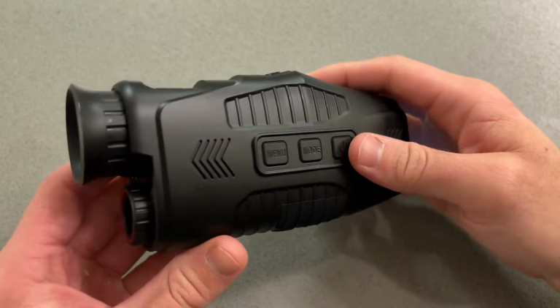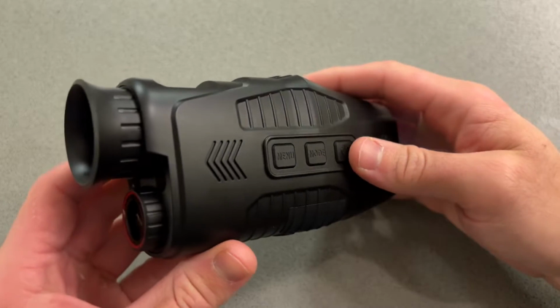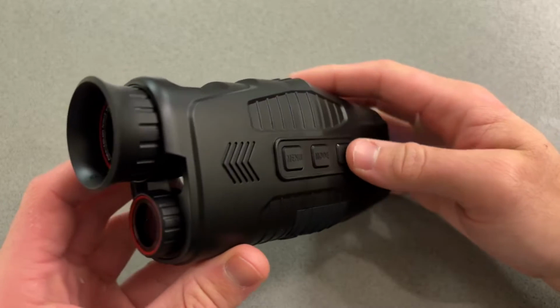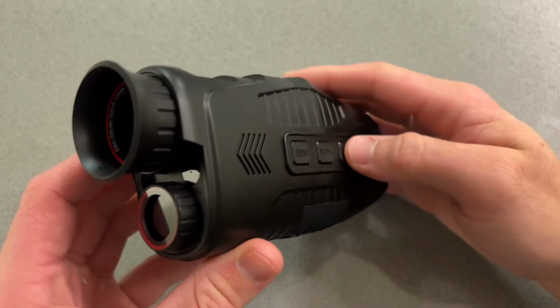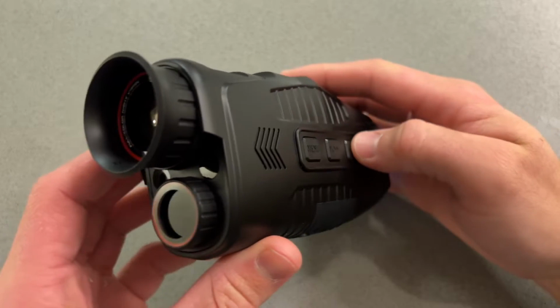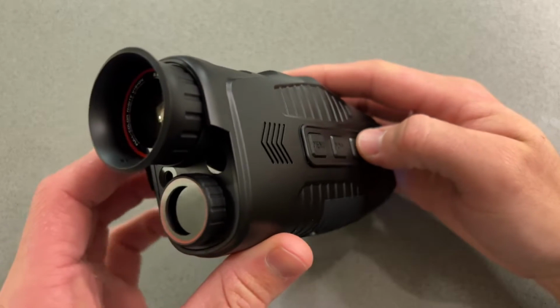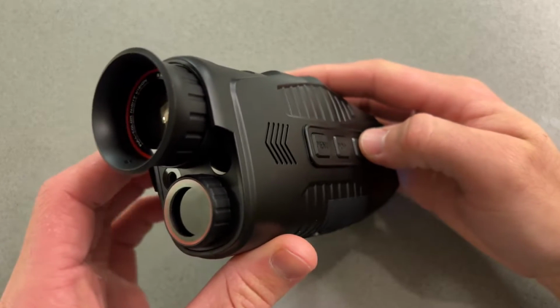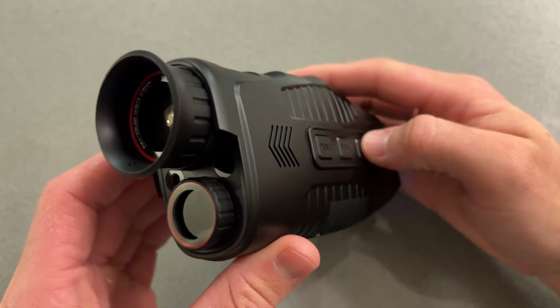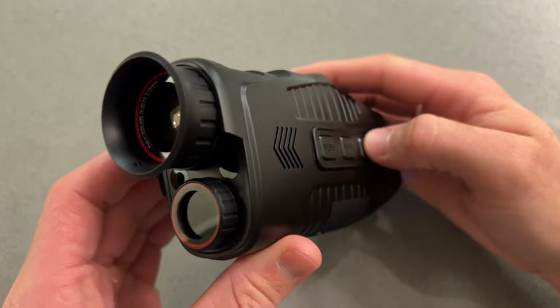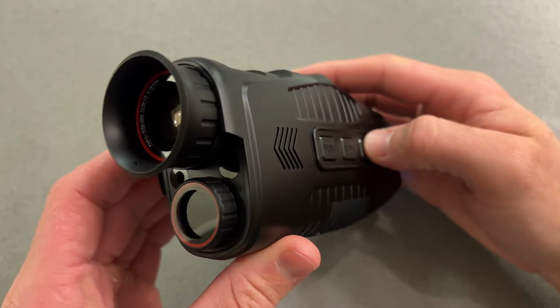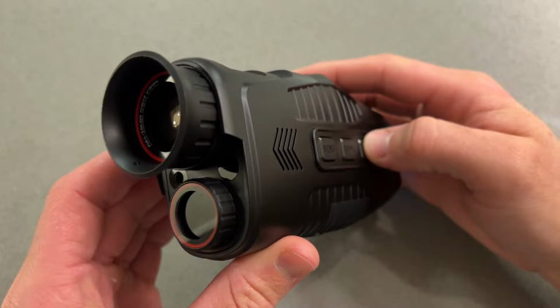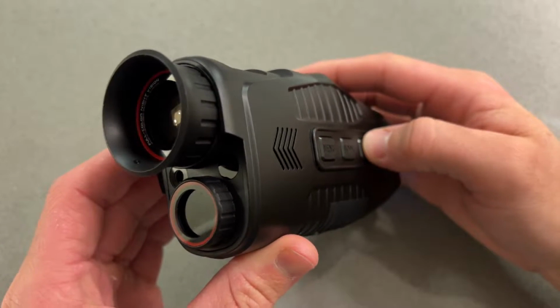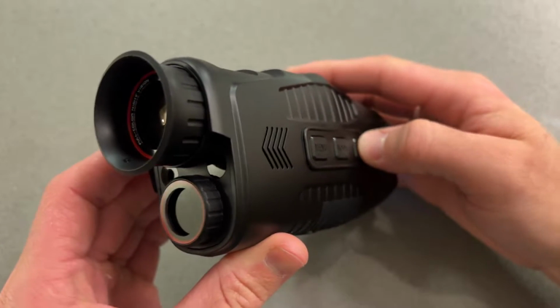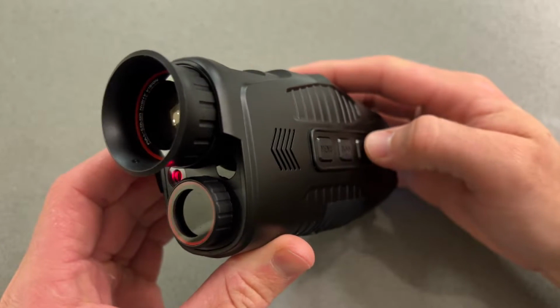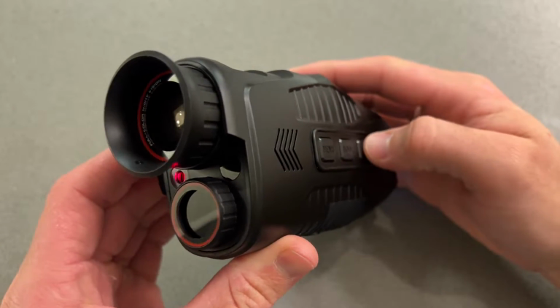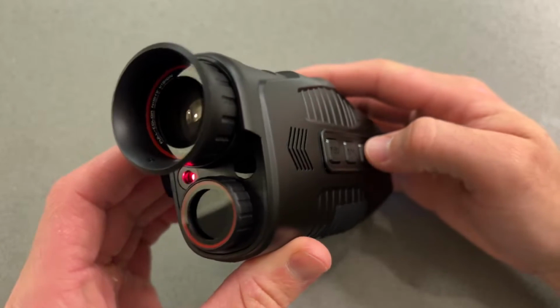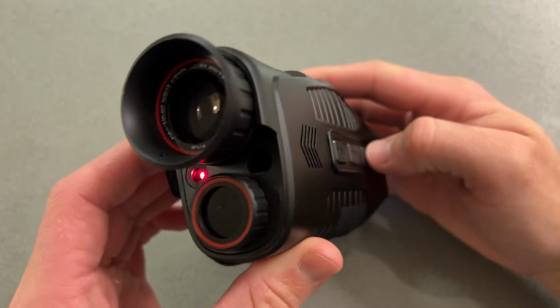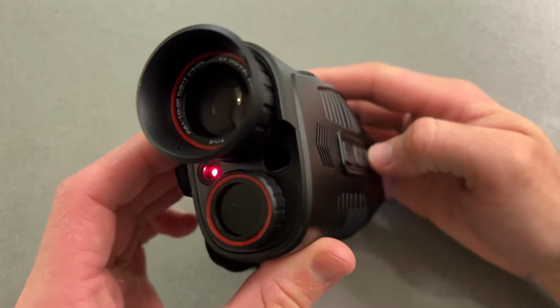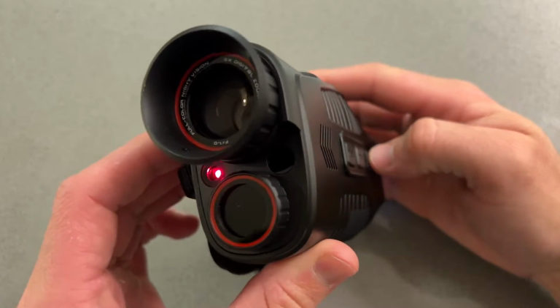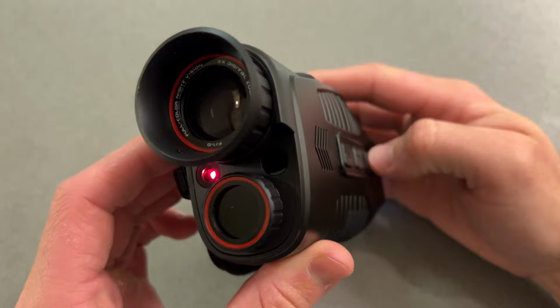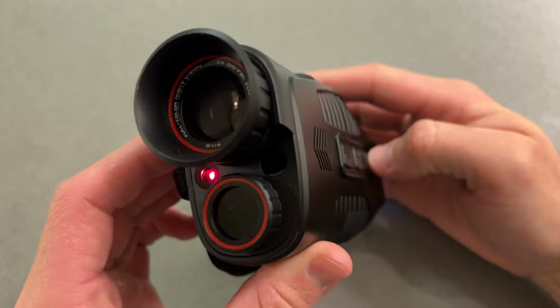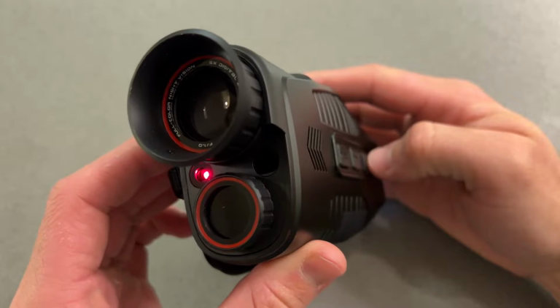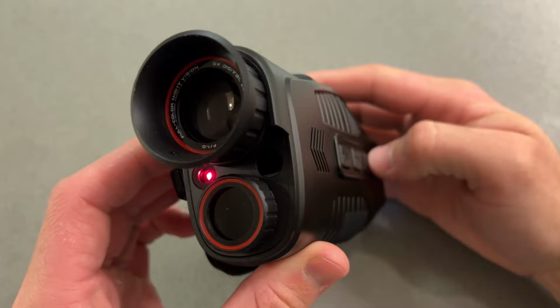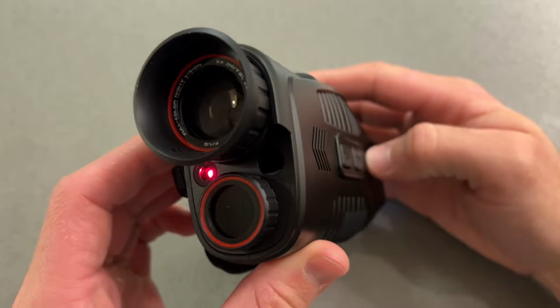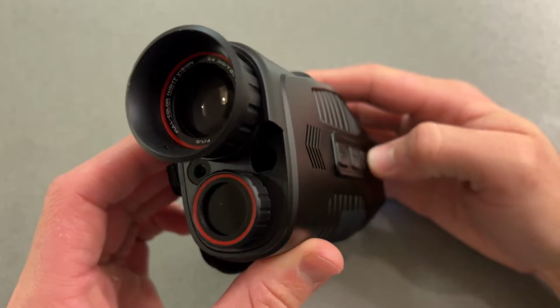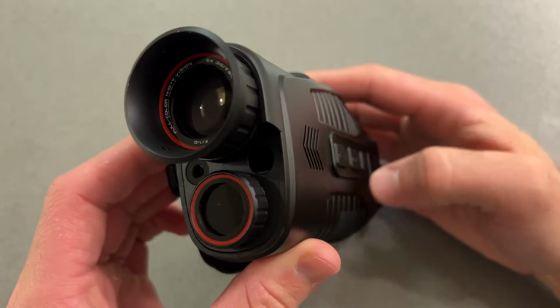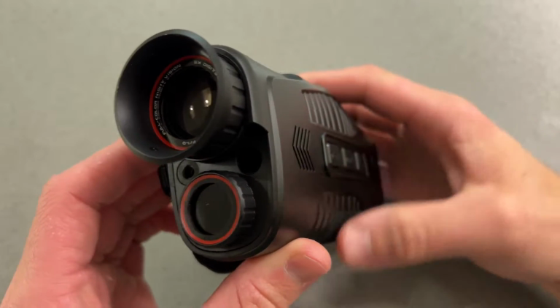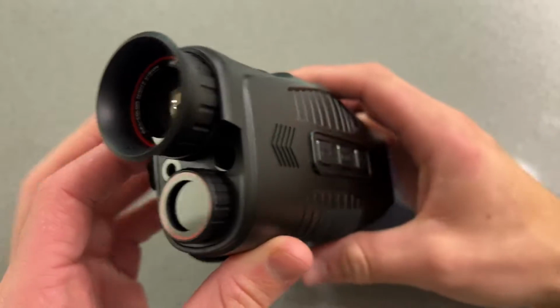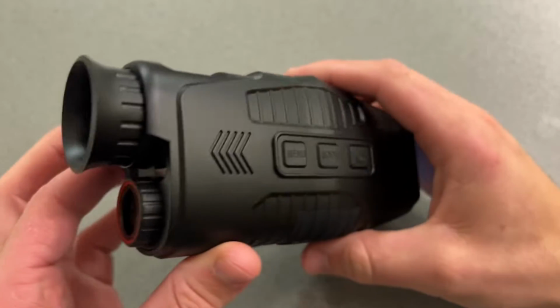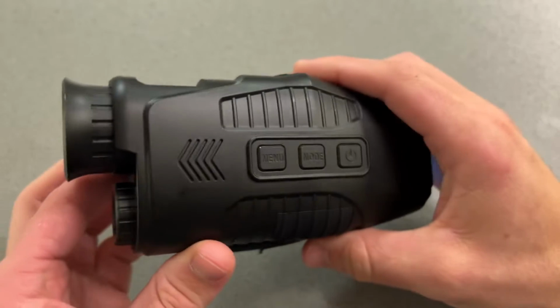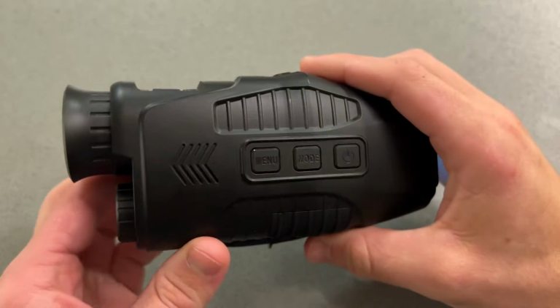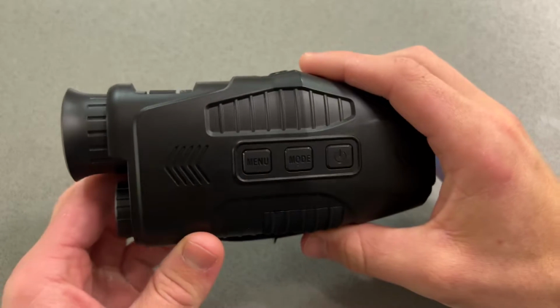Let me go ahead and demonstrate that for you. Tap the button and the laser will come on. Tap it again and the laser will go off.